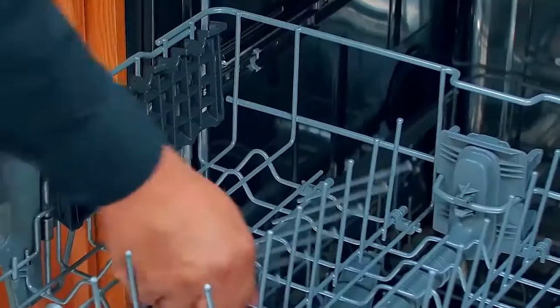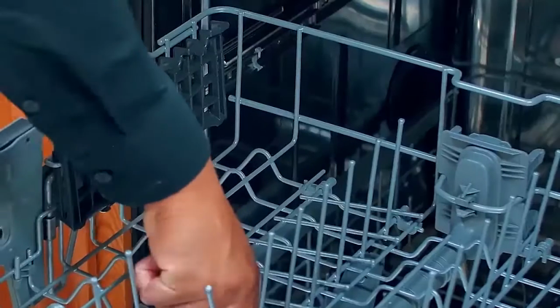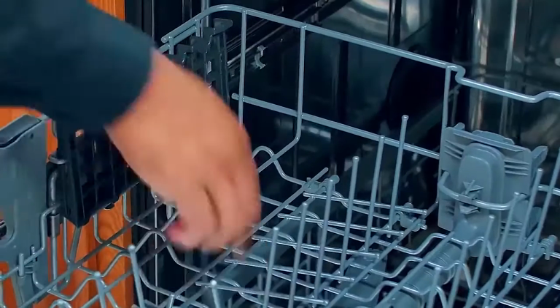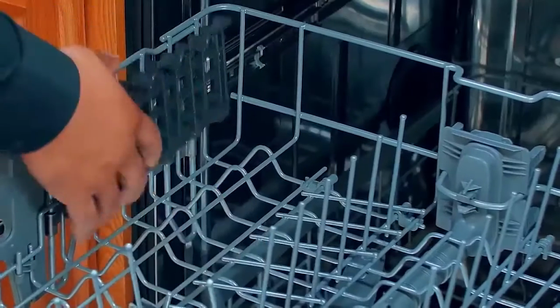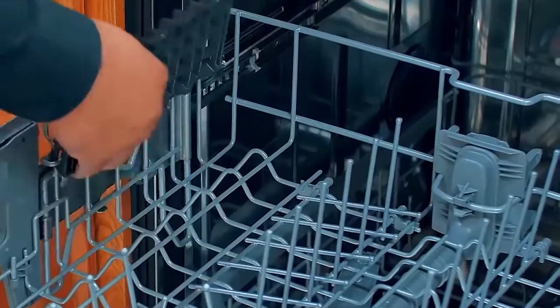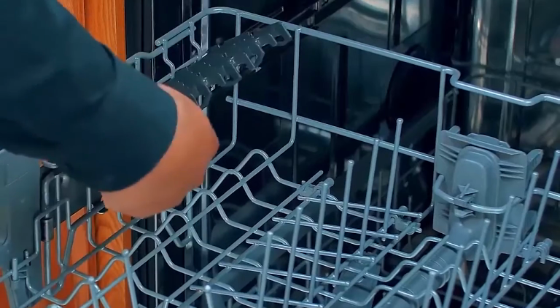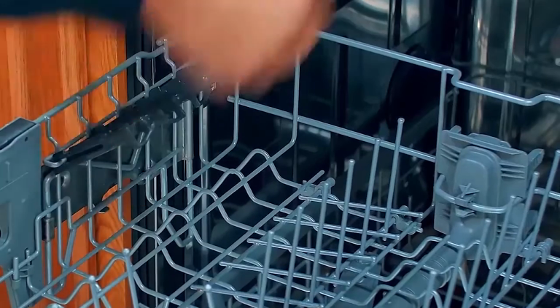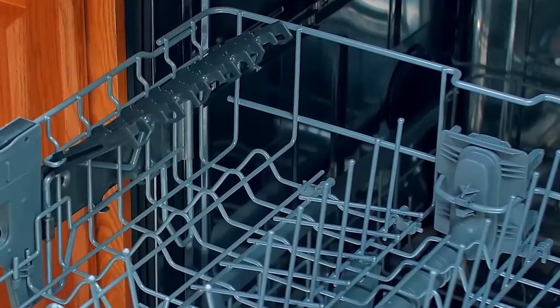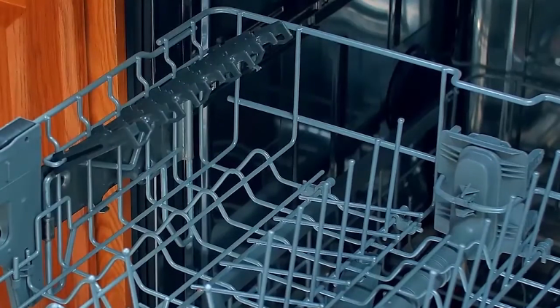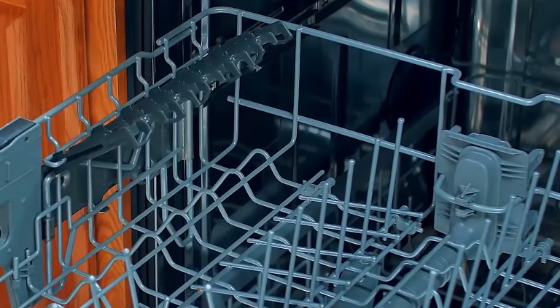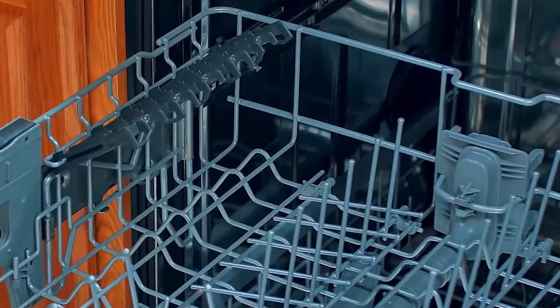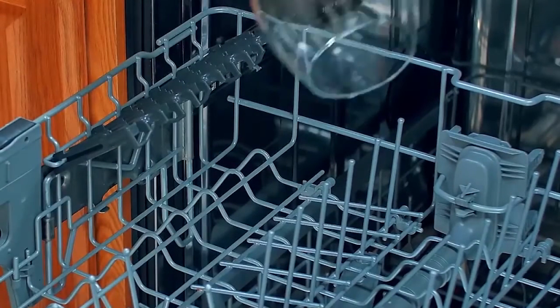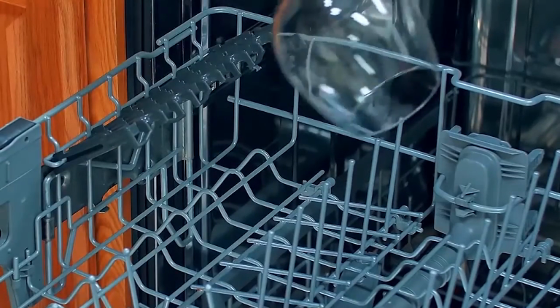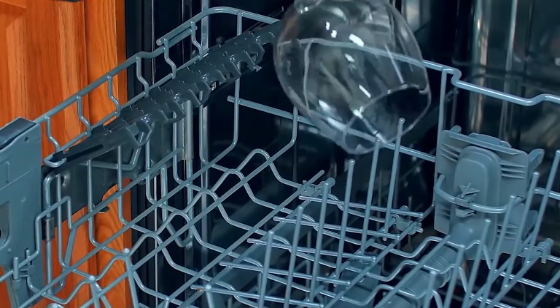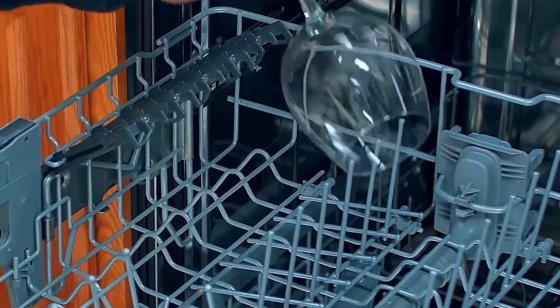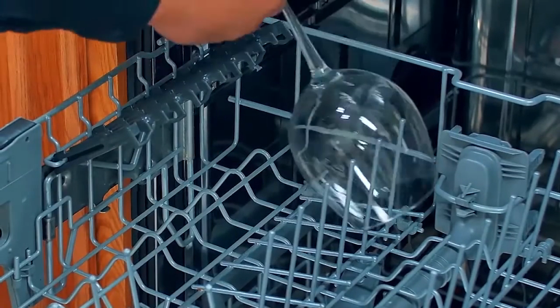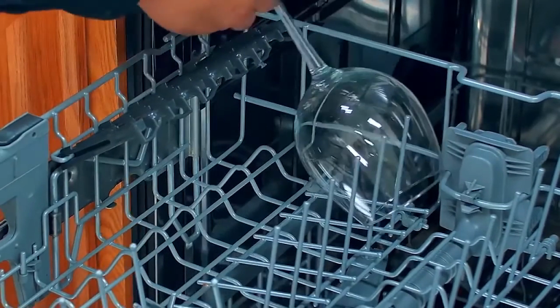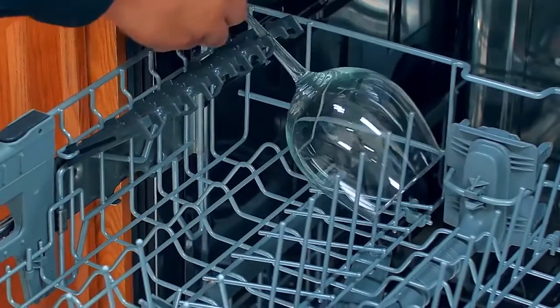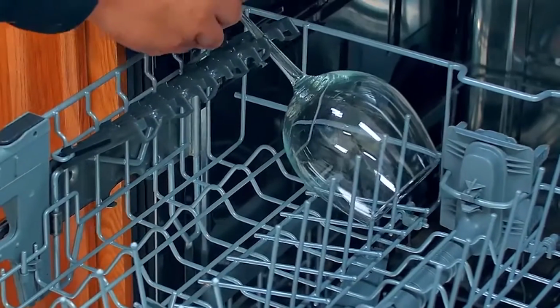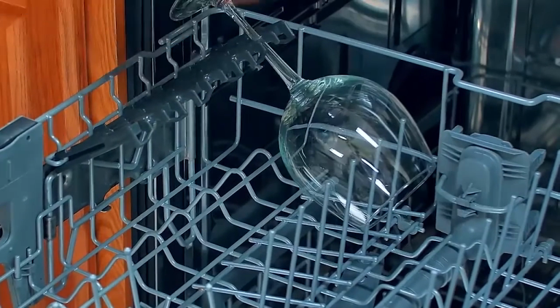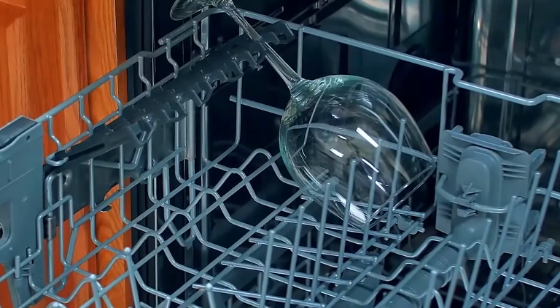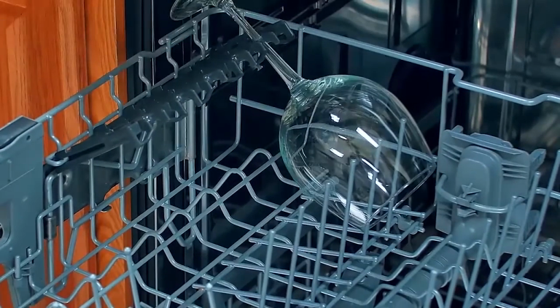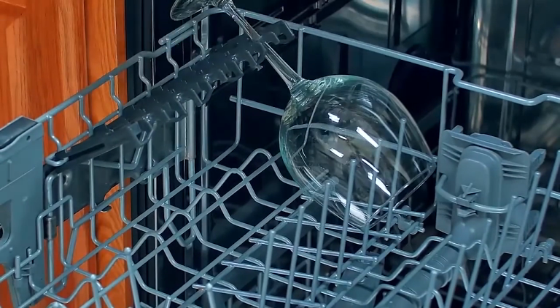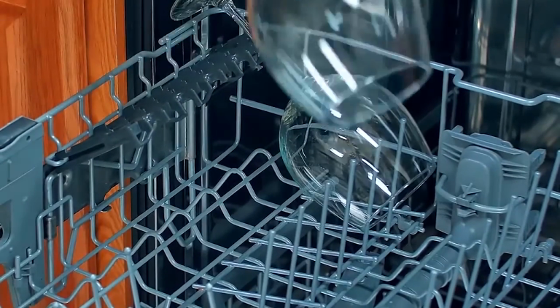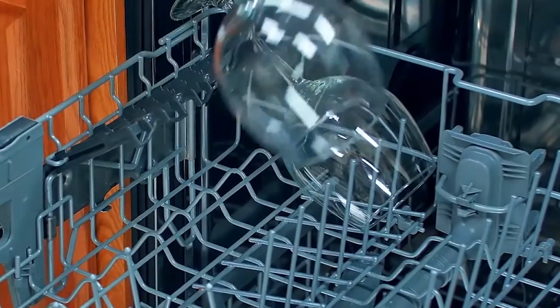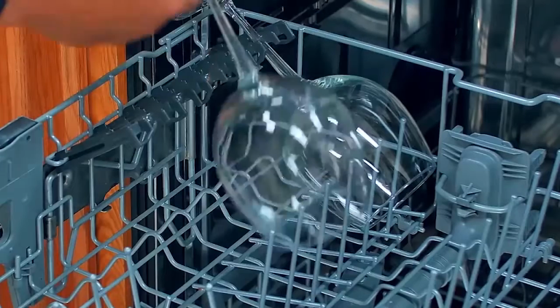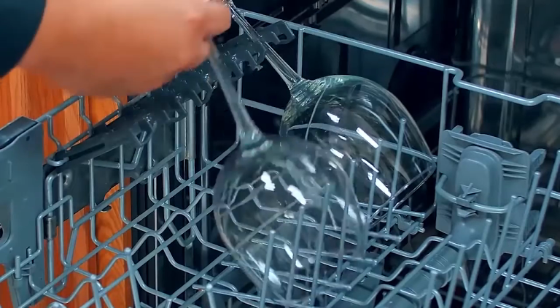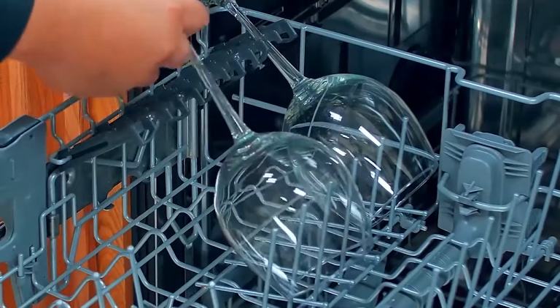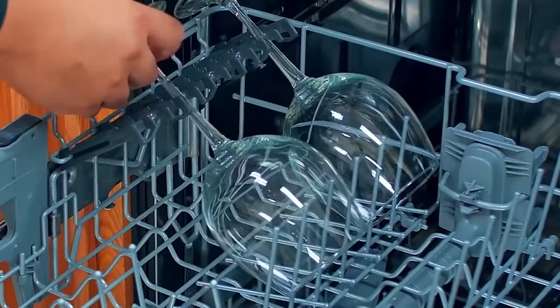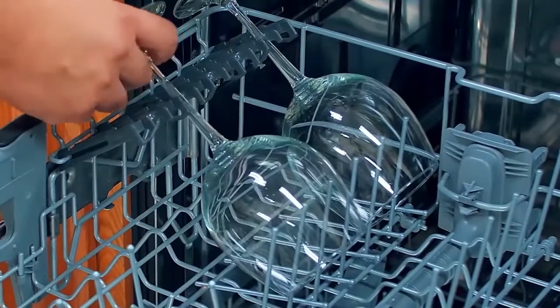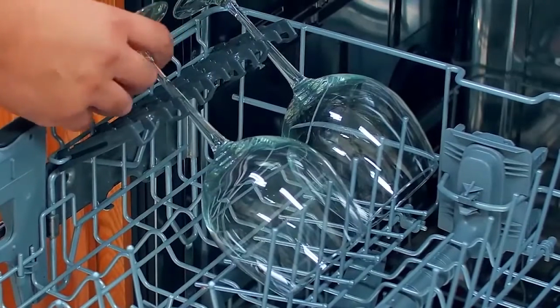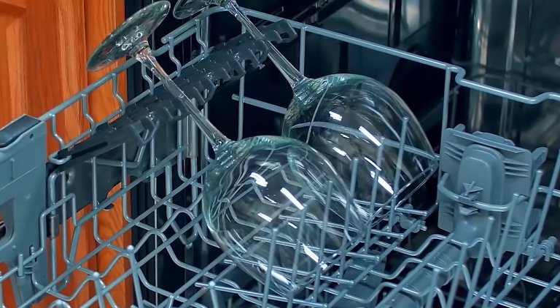Some models have stemware holders that provide support for long stem glasses, which can also be folded up to make way for taller glasses.